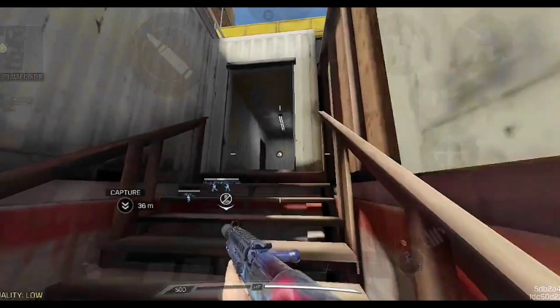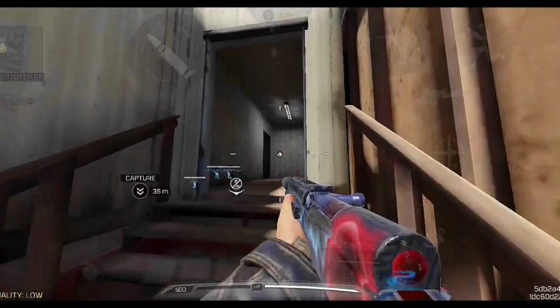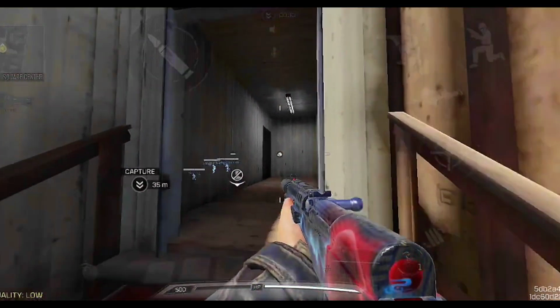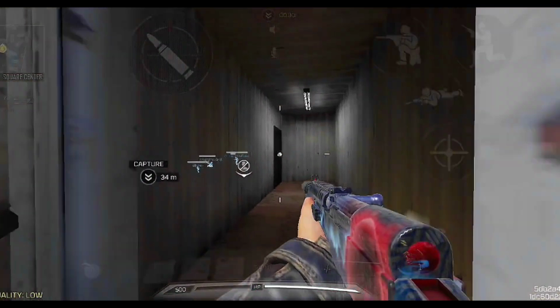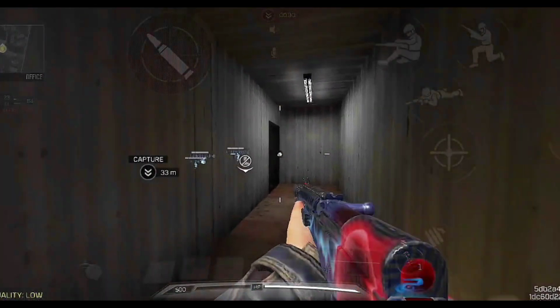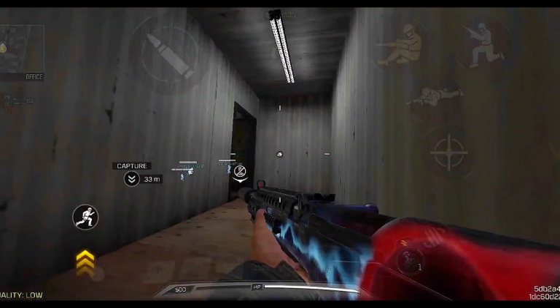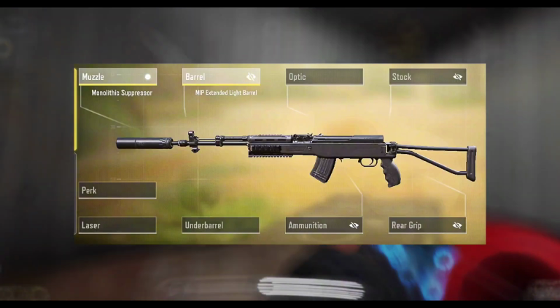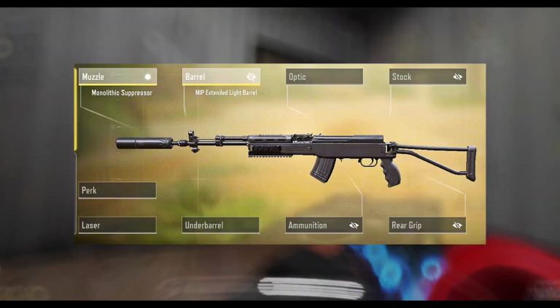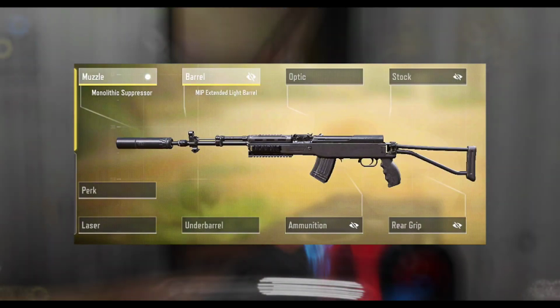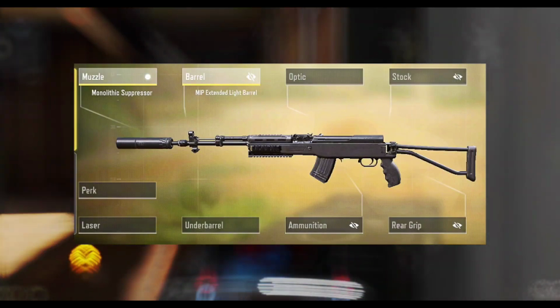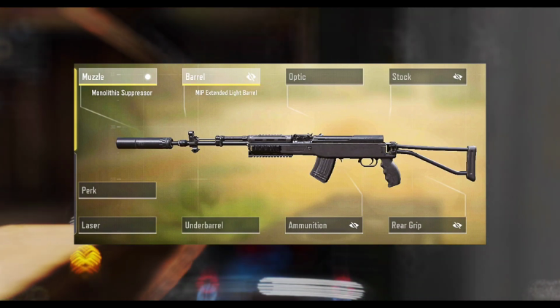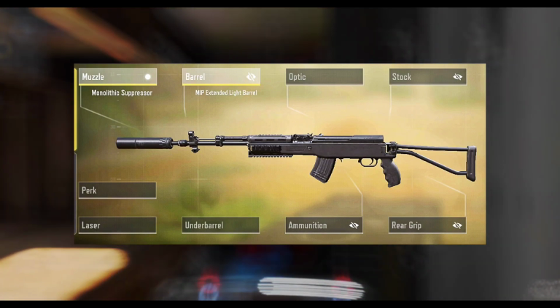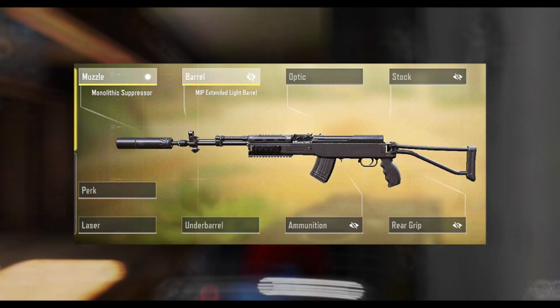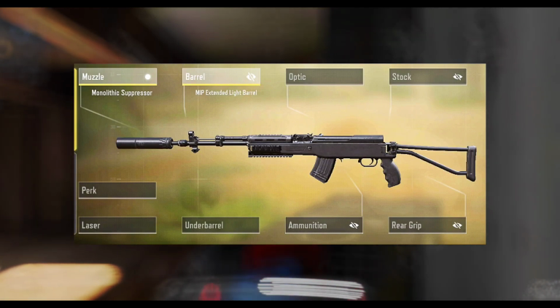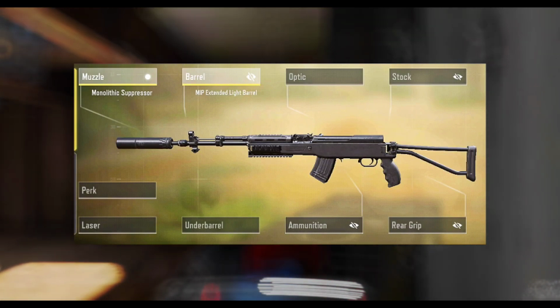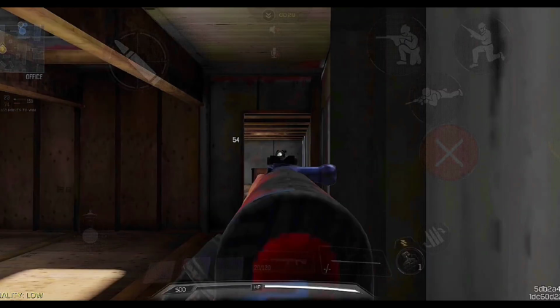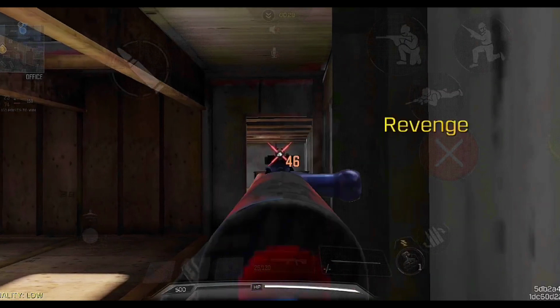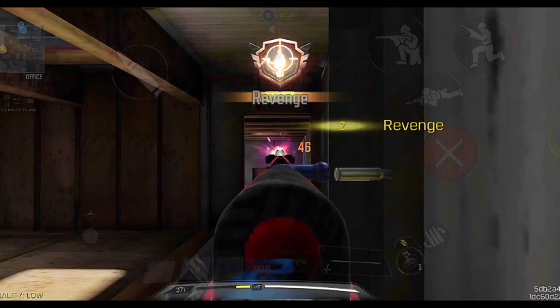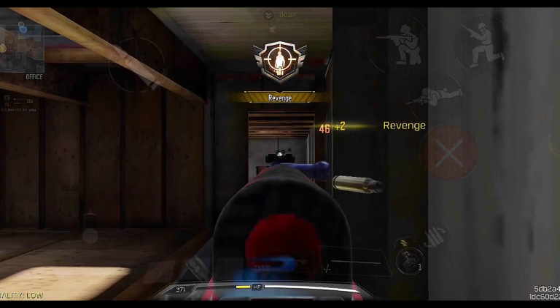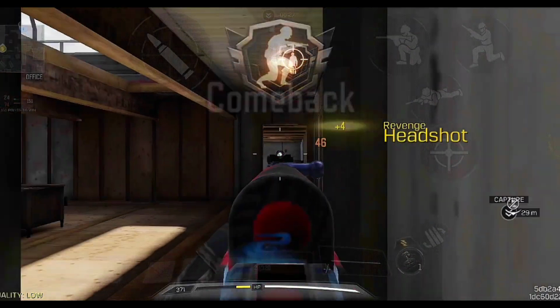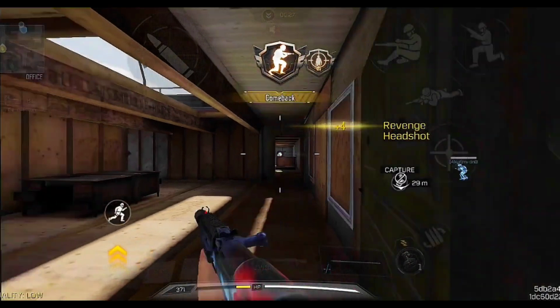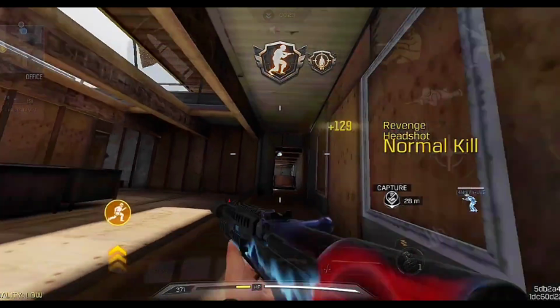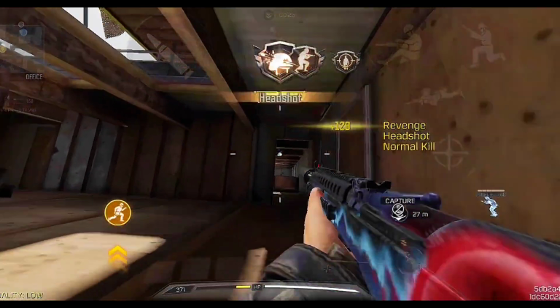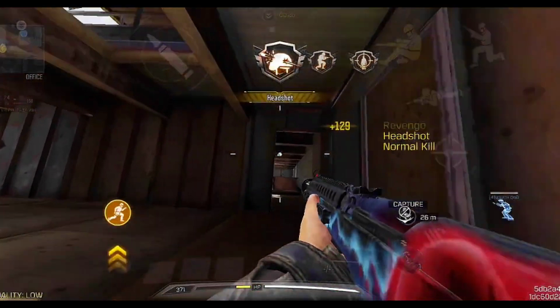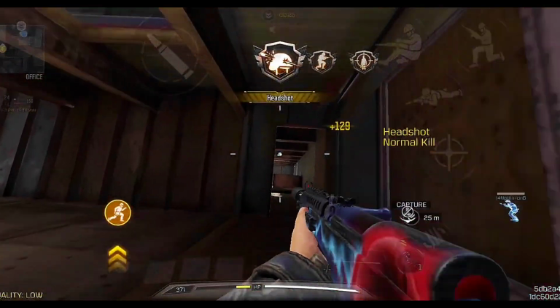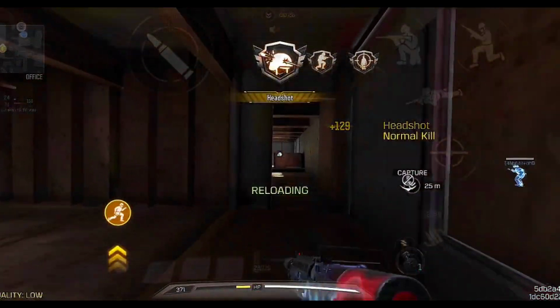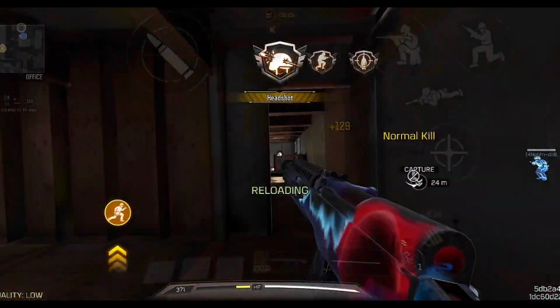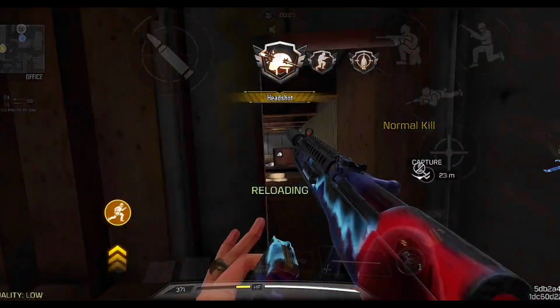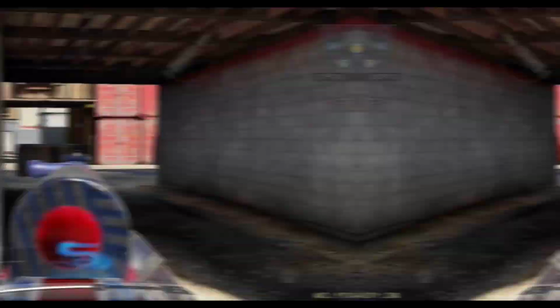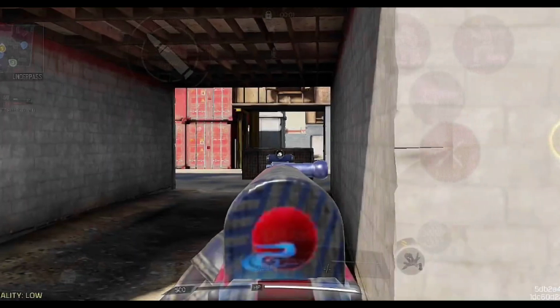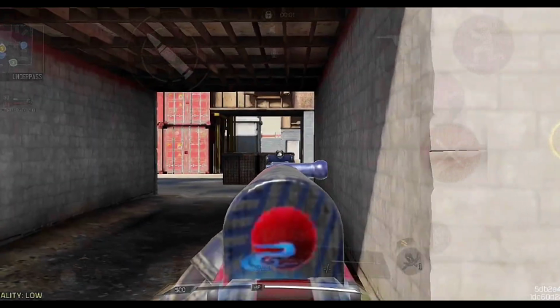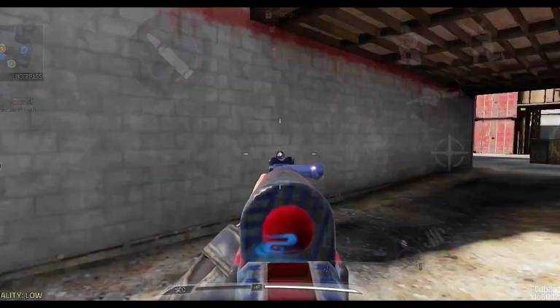Next up, the MIP Extended Light Barrel. This attachment boosts bullet velocity and damage range, ensuring your shots reach faster and hit harder.